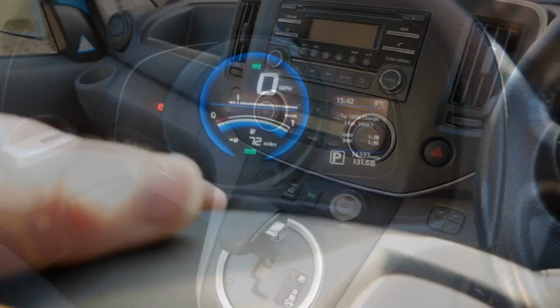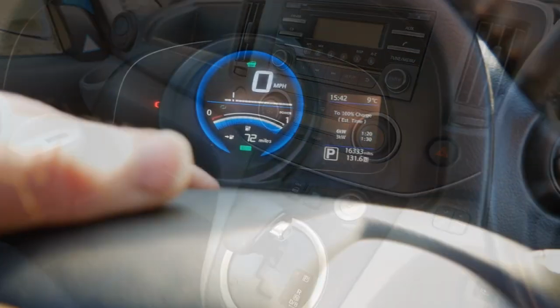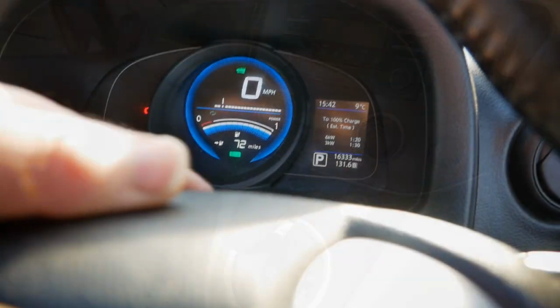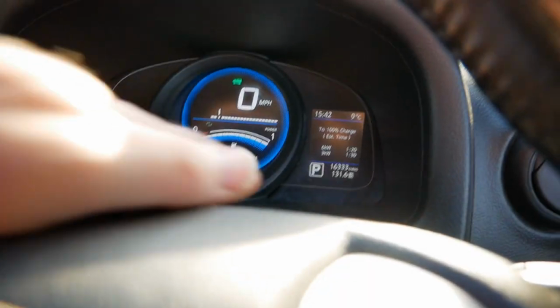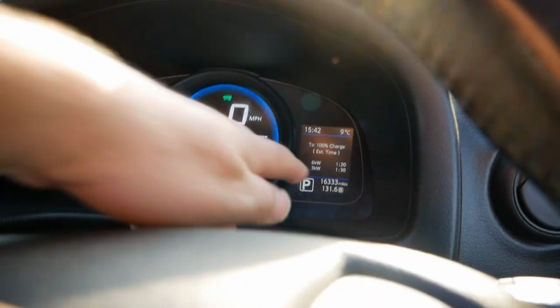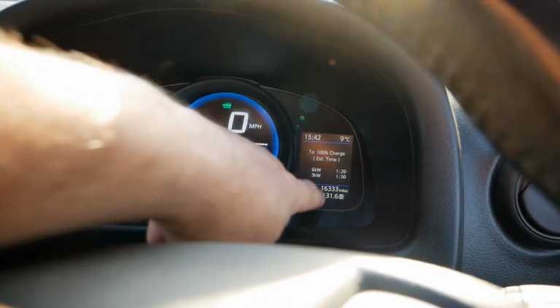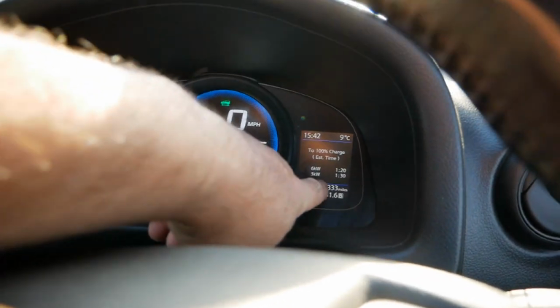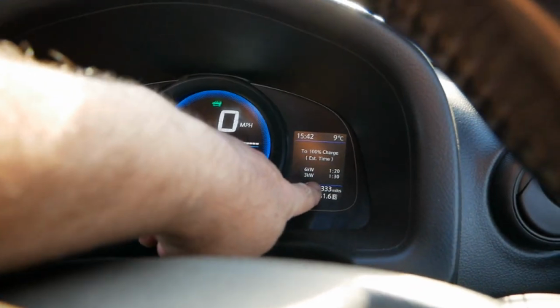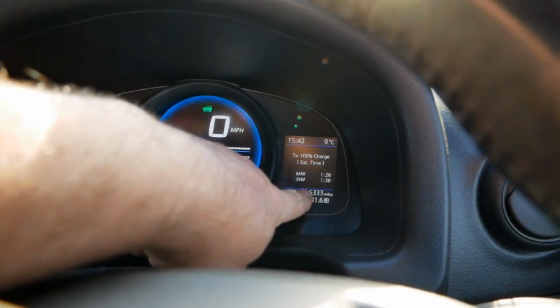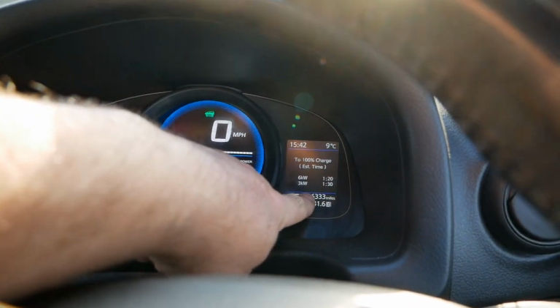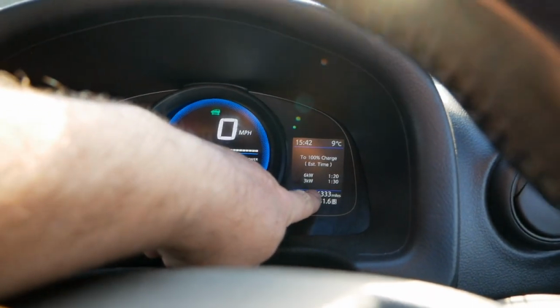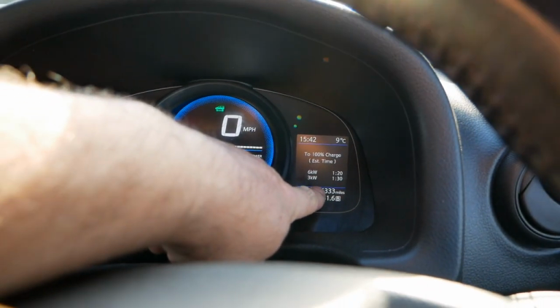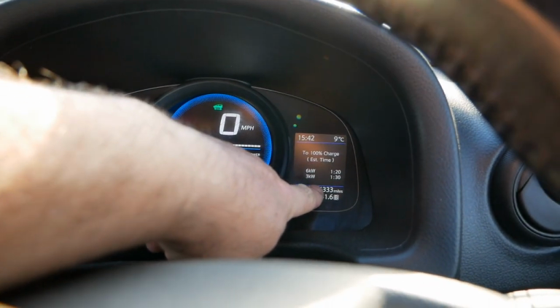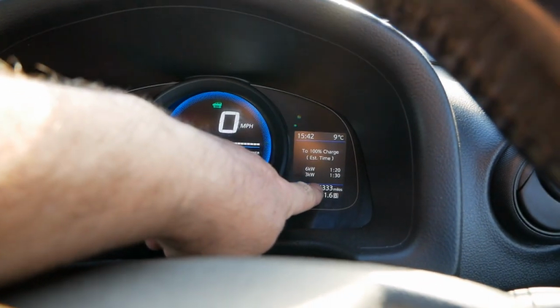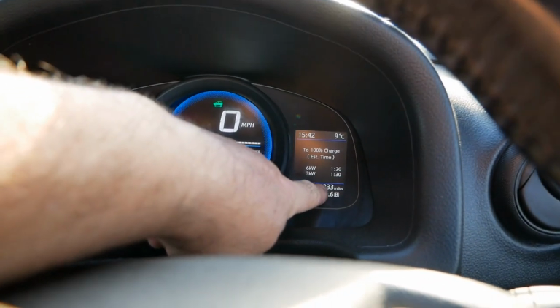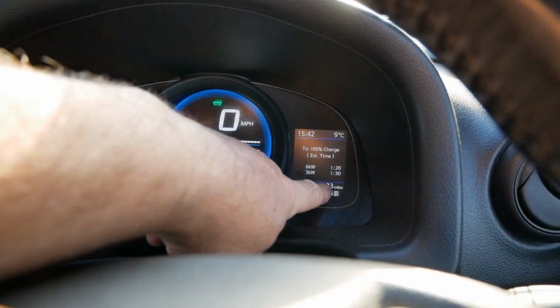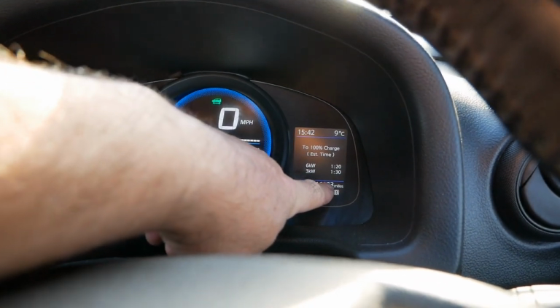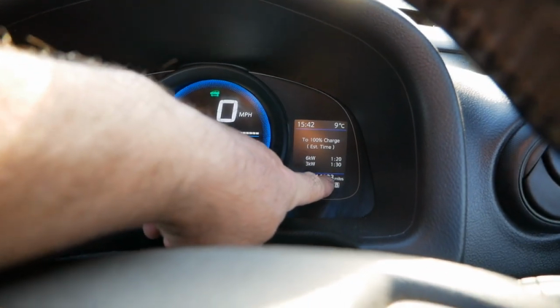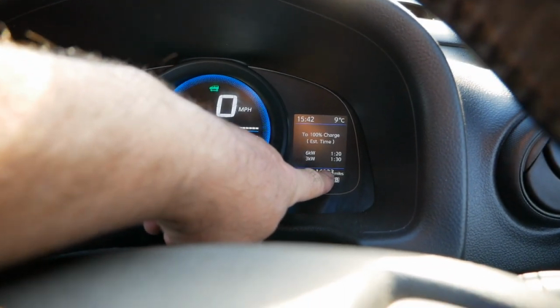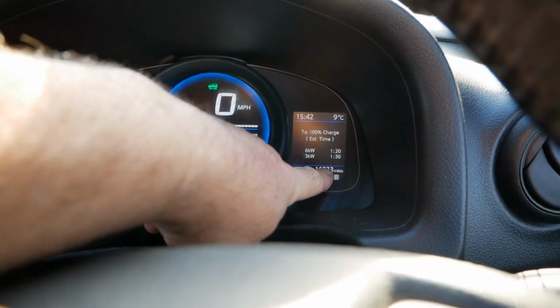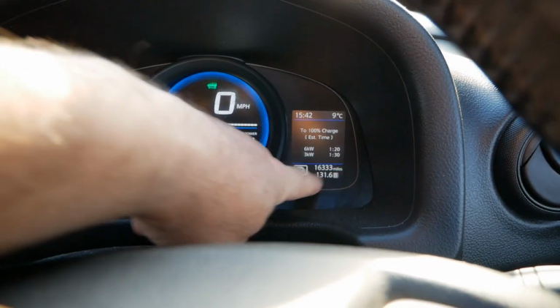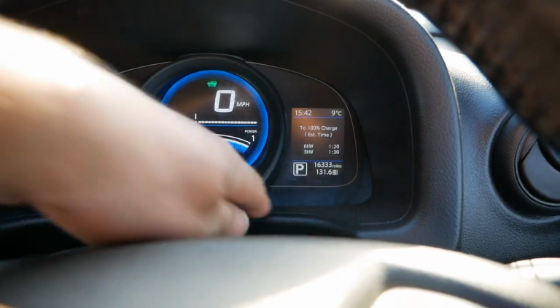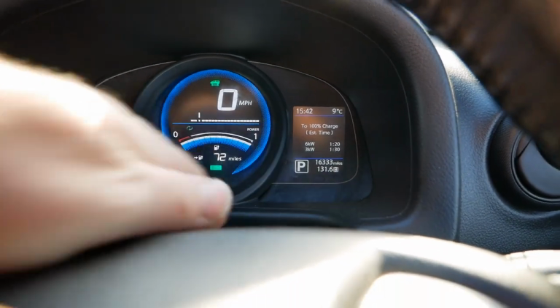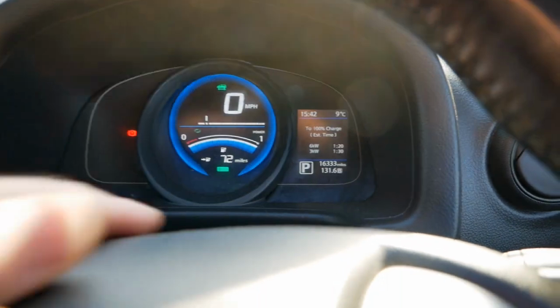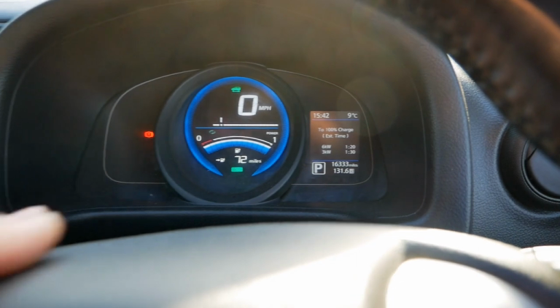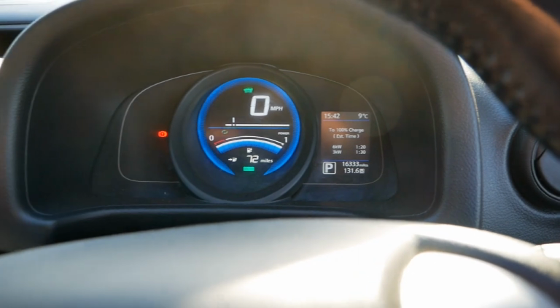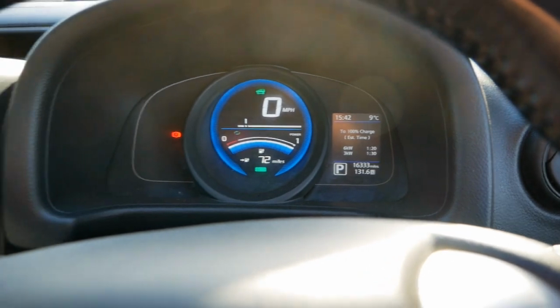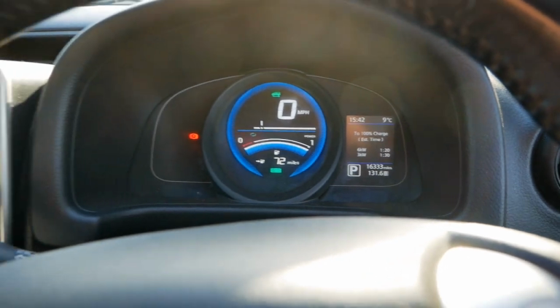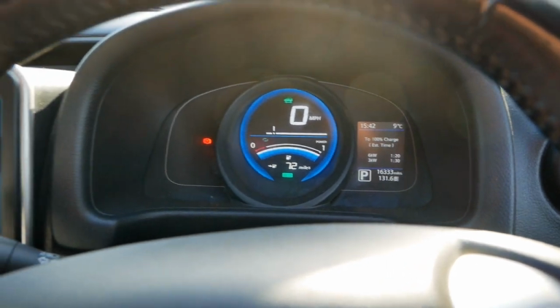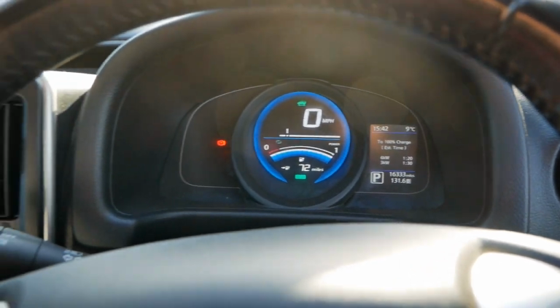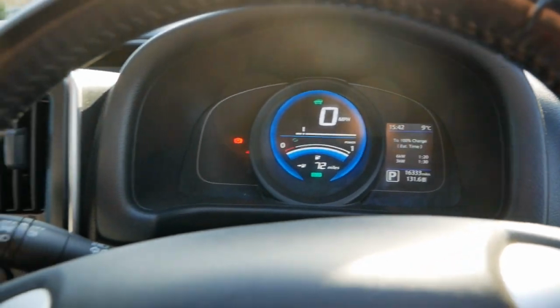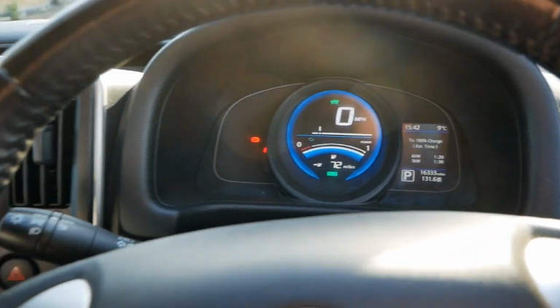The mileage of this van is only 16,333 miles.